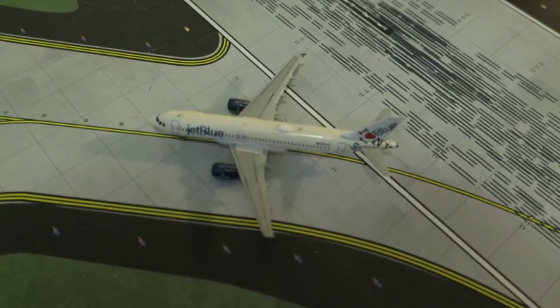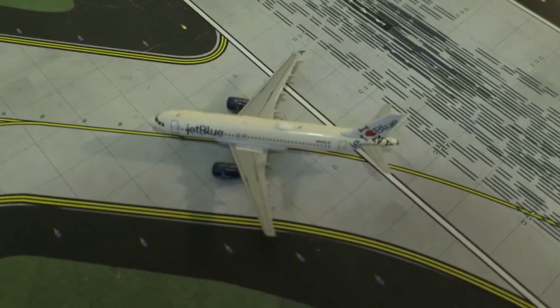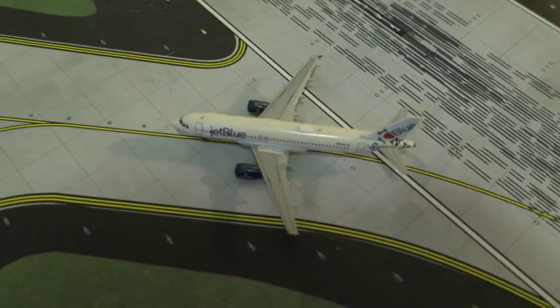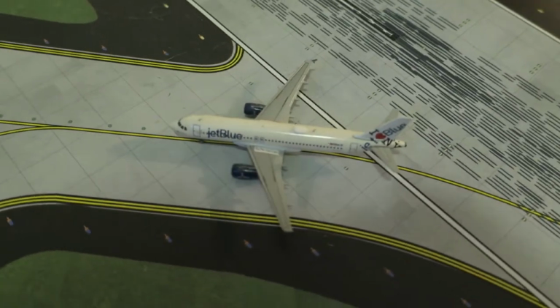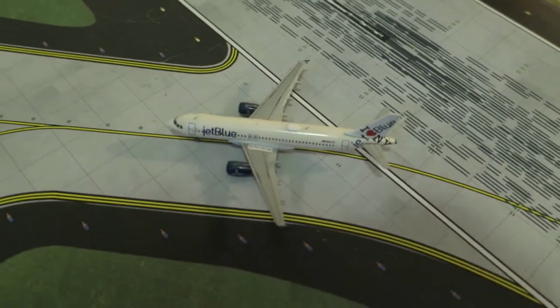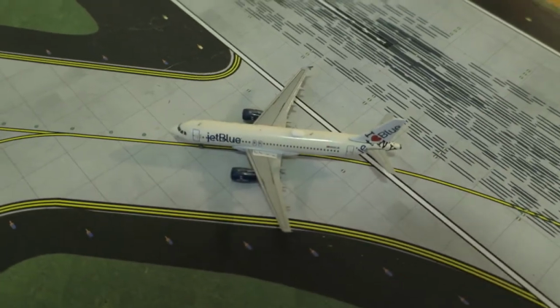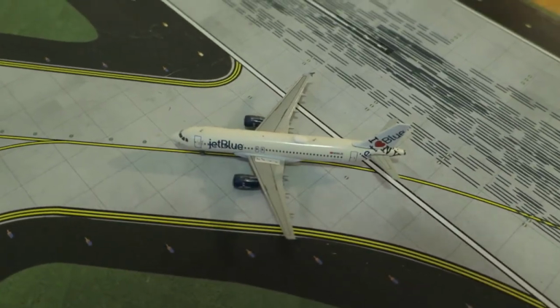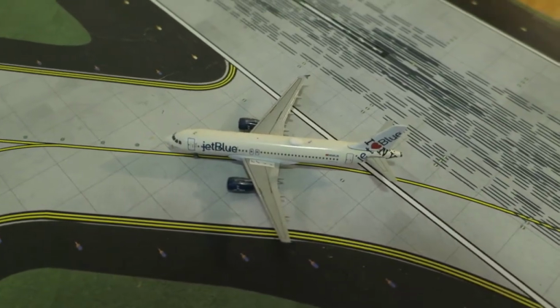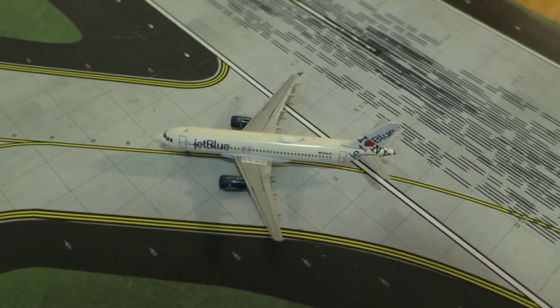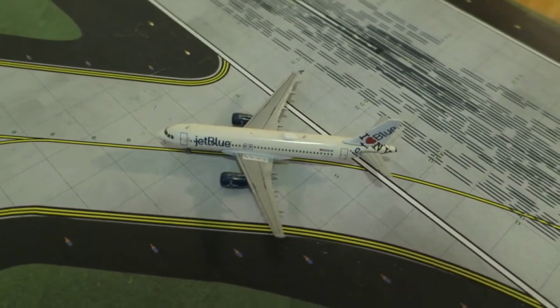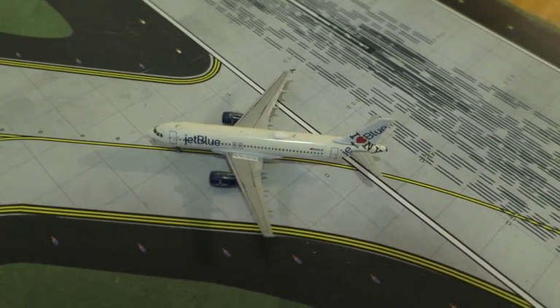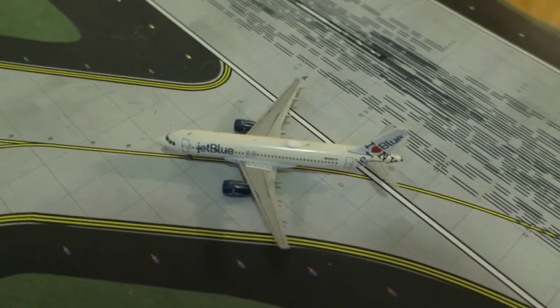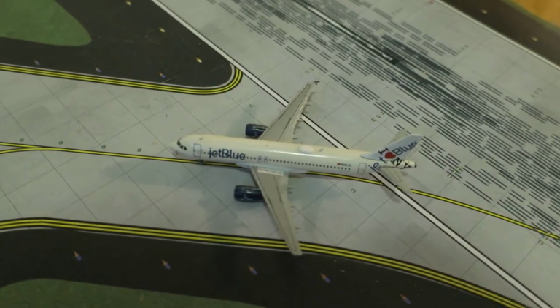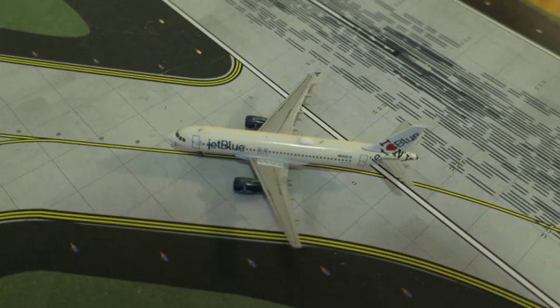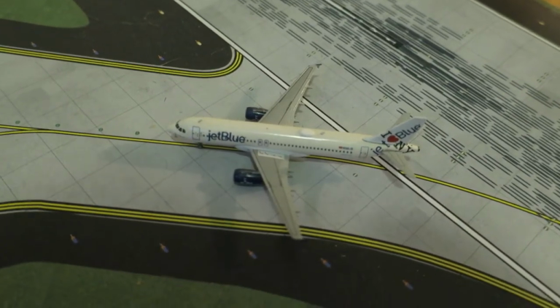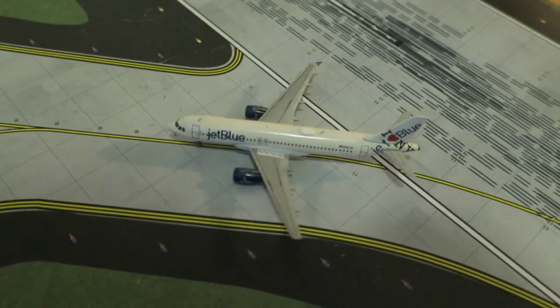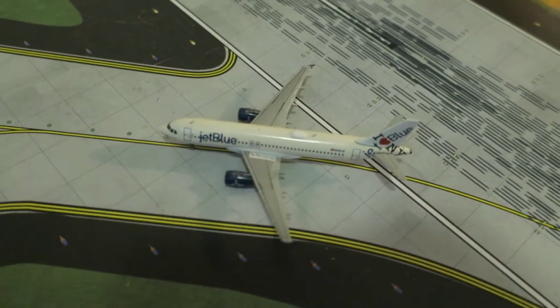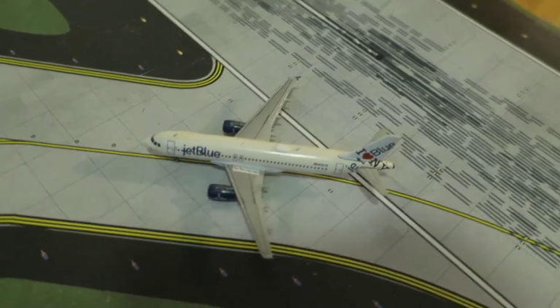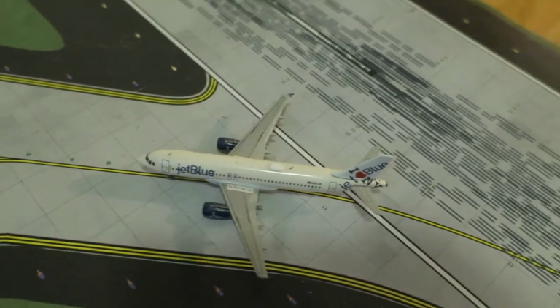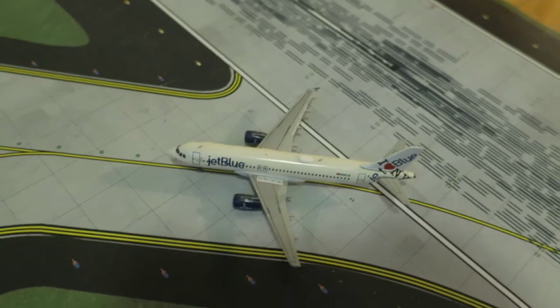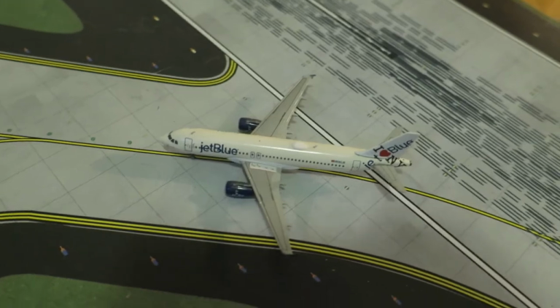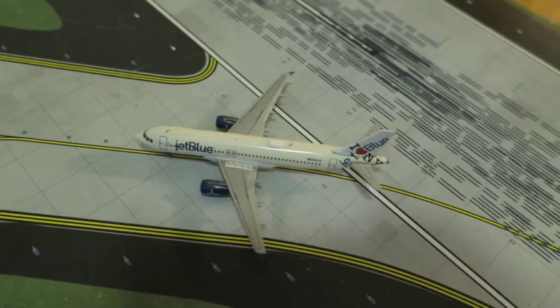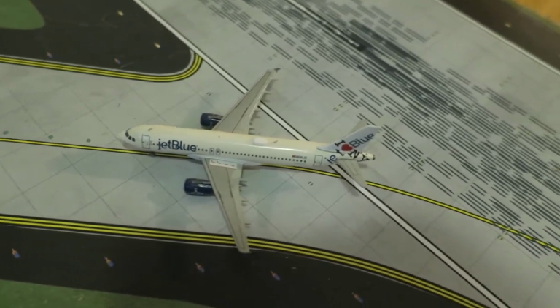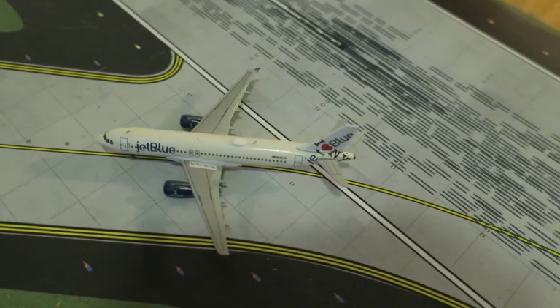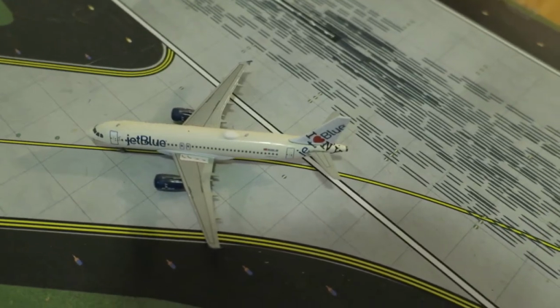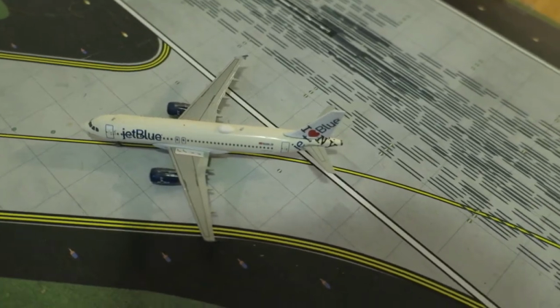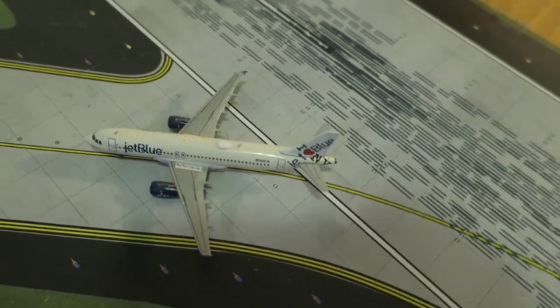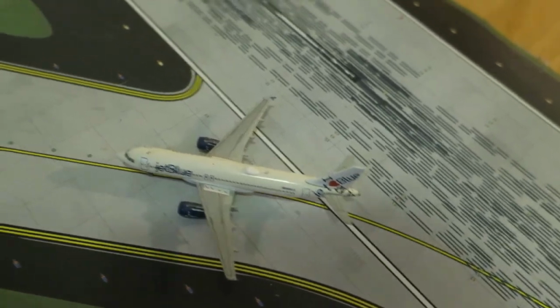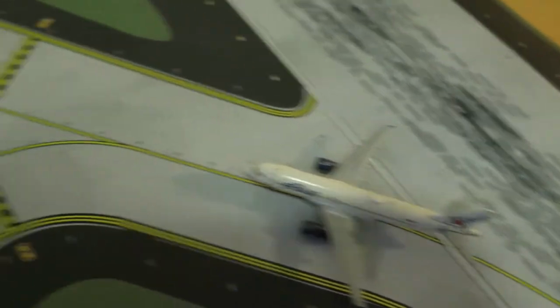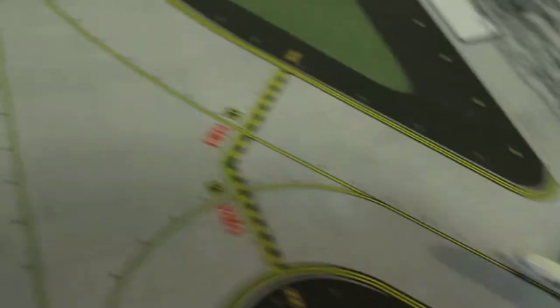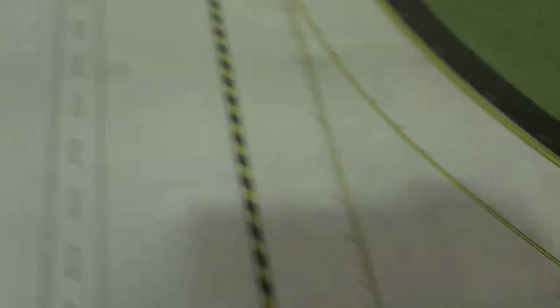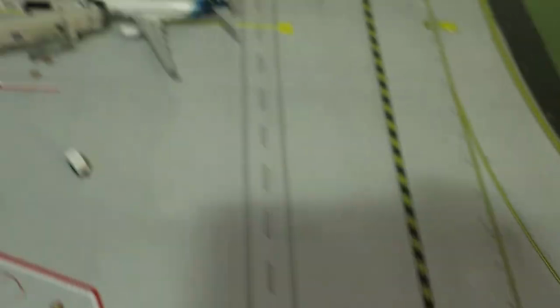Right here we've got JetBlue Airways A320, I Love New York delivery, head rack from New York and departs to Los Angeles.